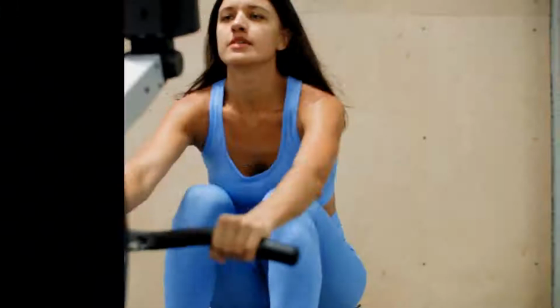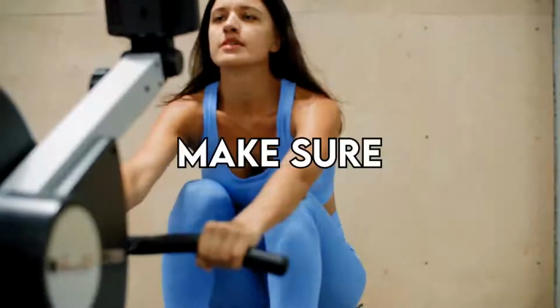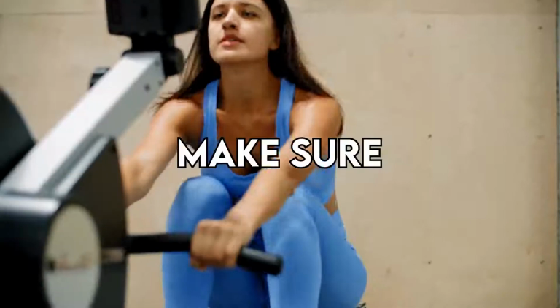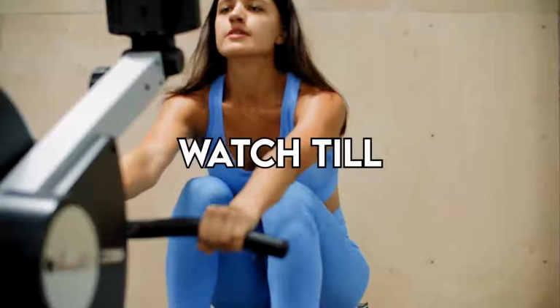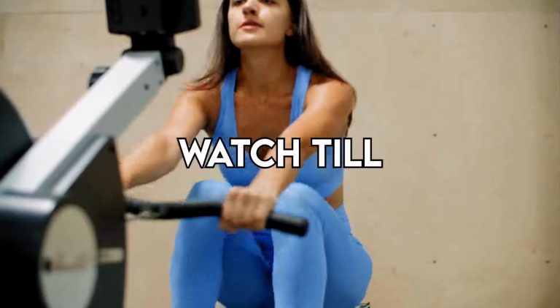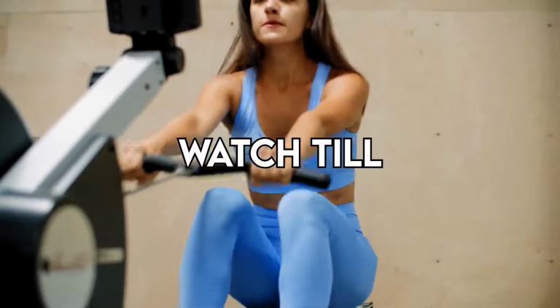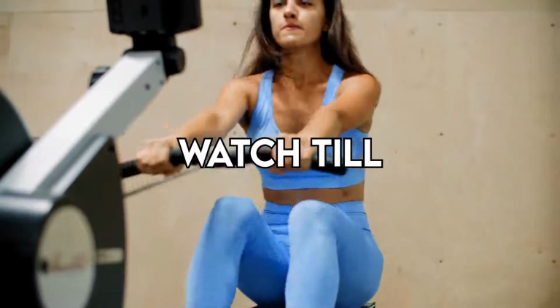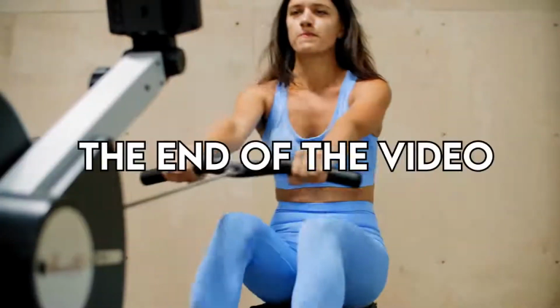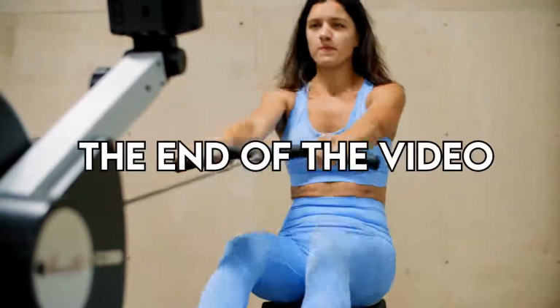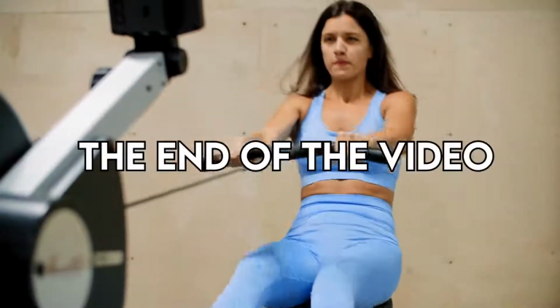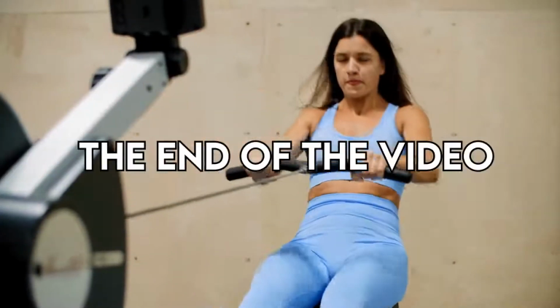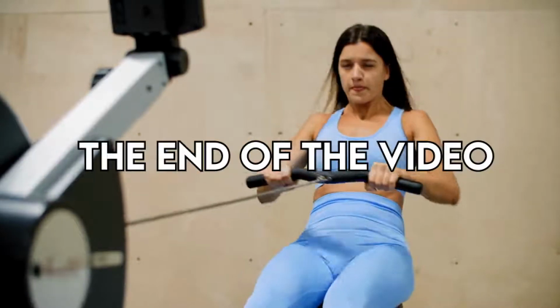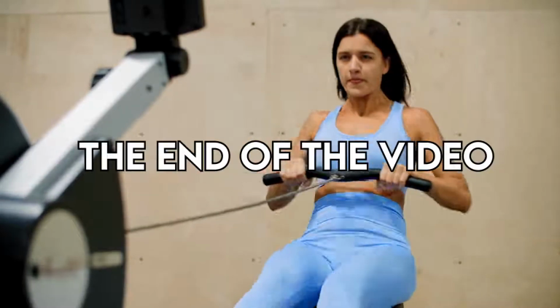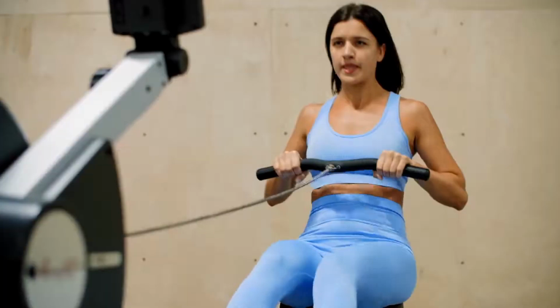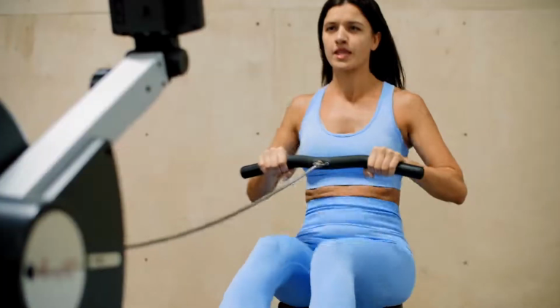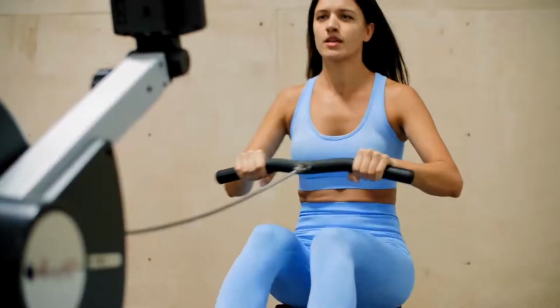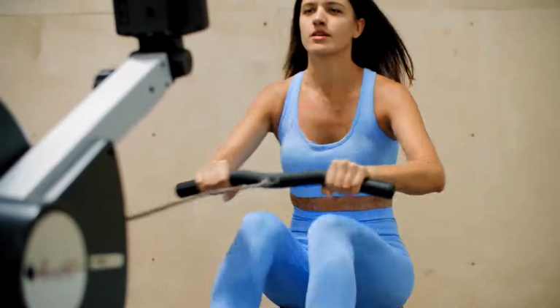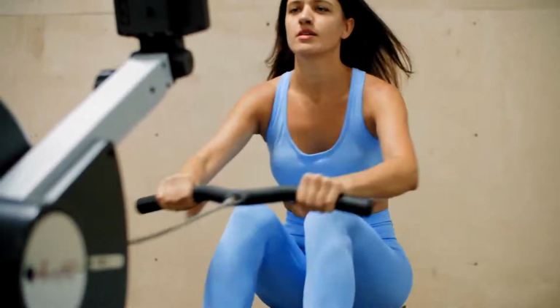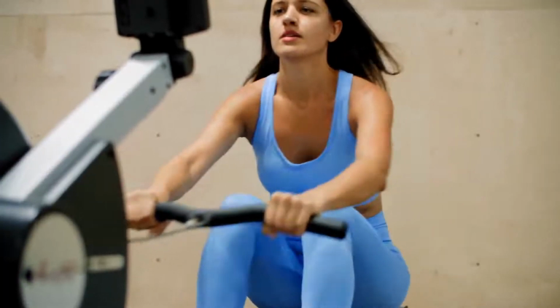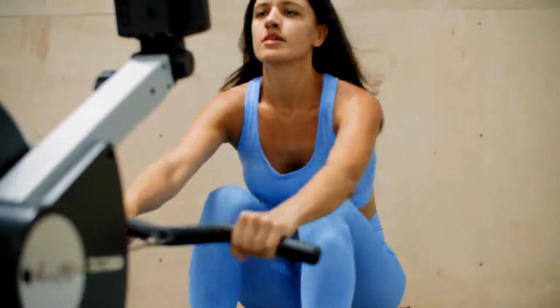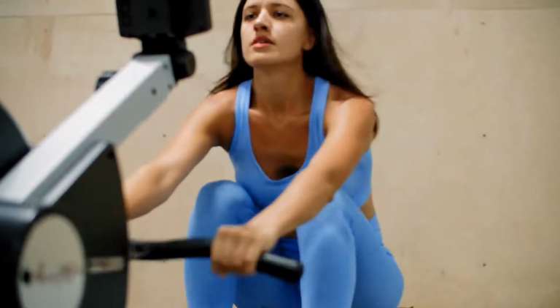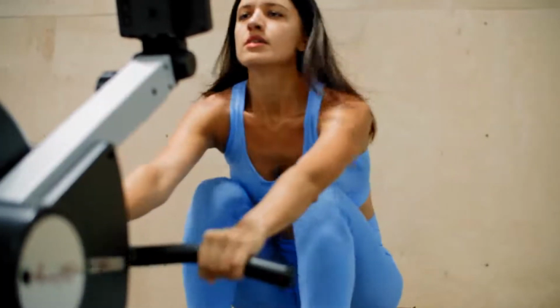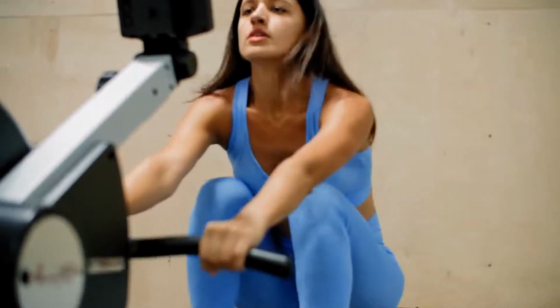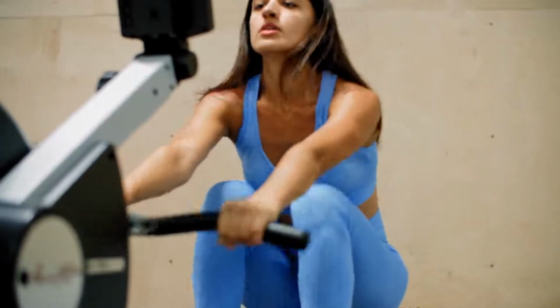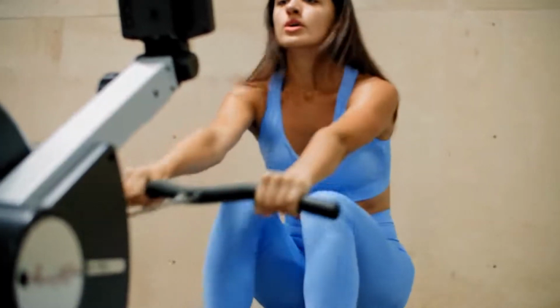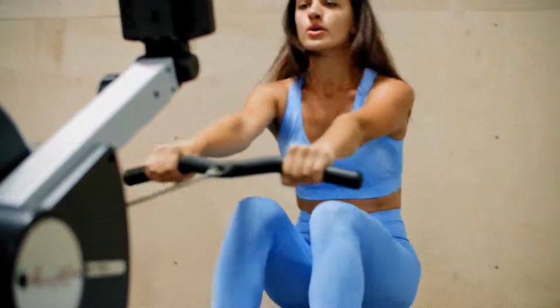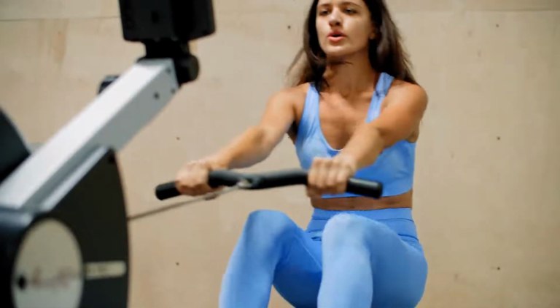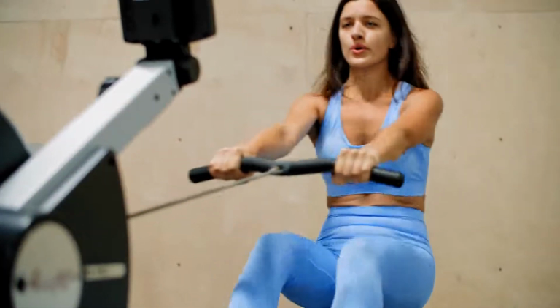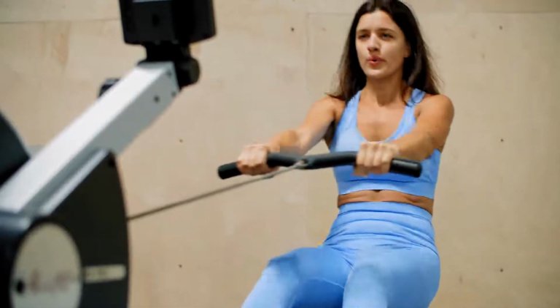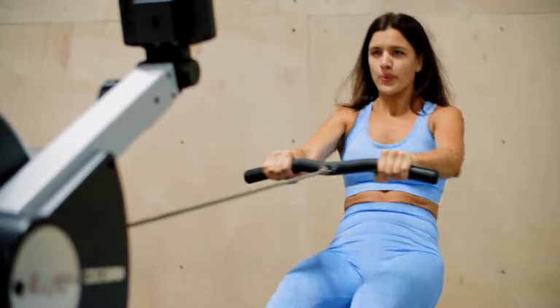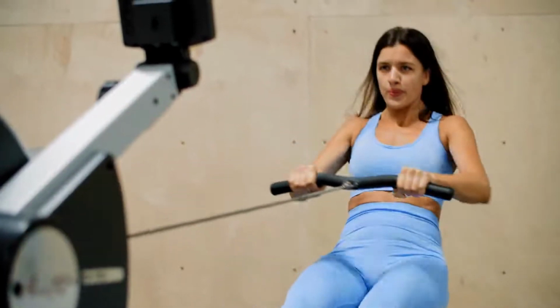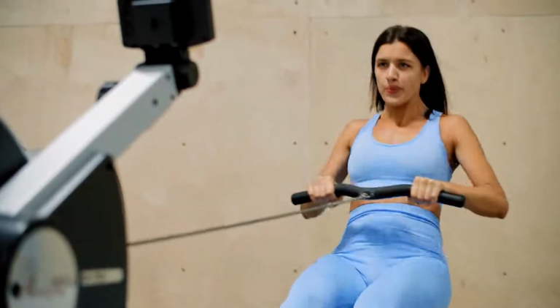Make sure to watch to the end of the video to know our final verdict on whether this fitness tracker is worth it.